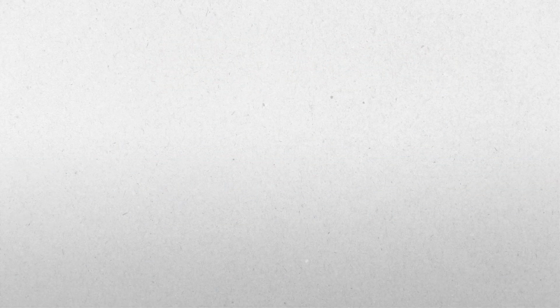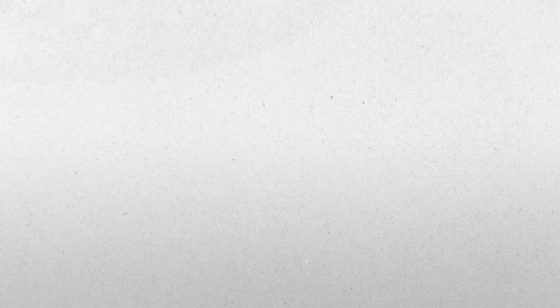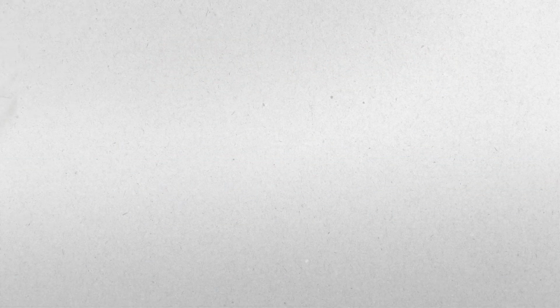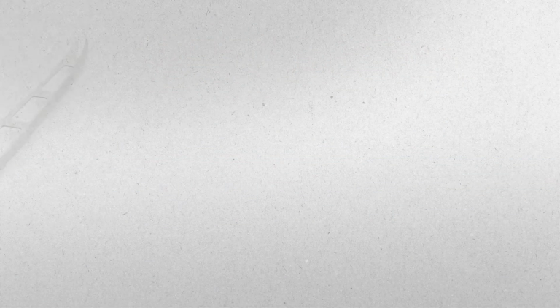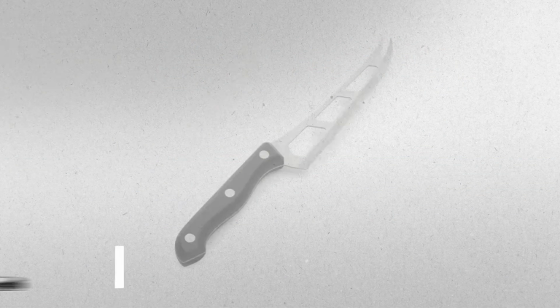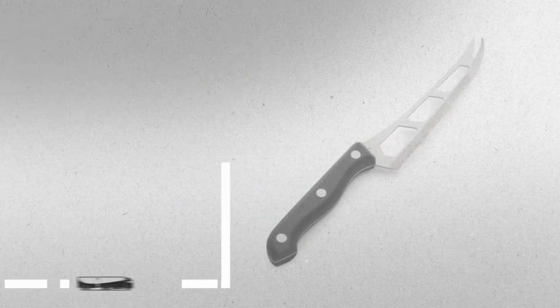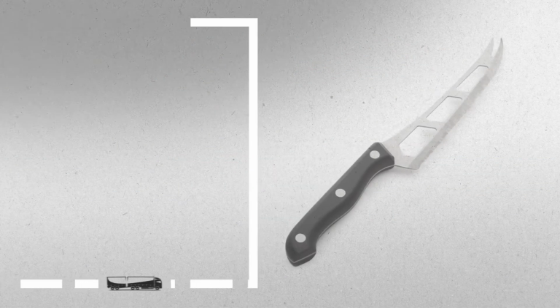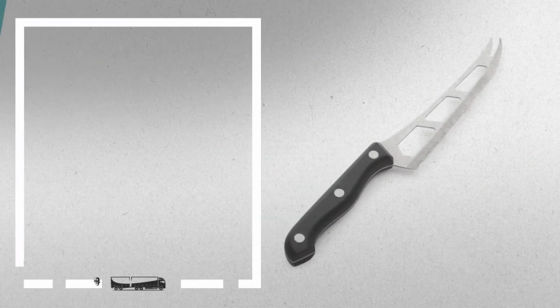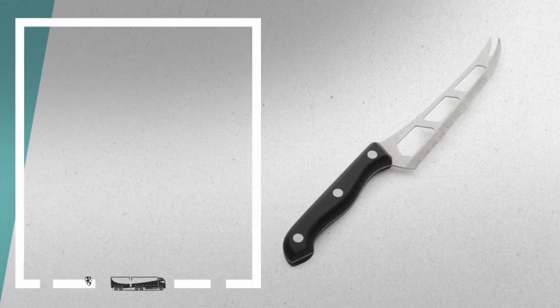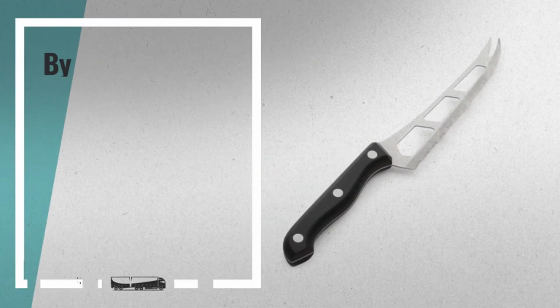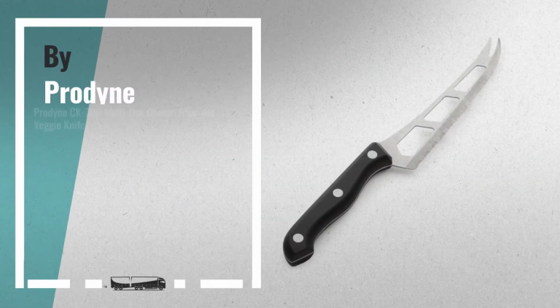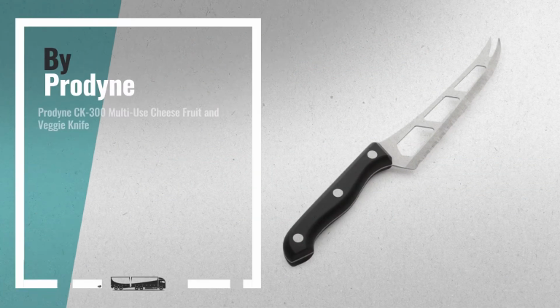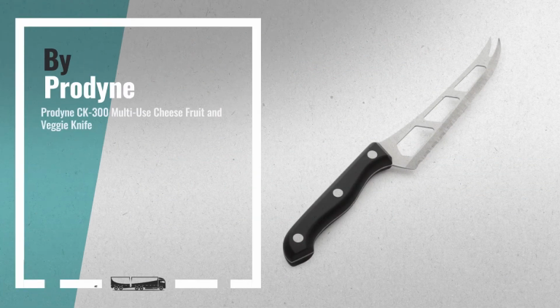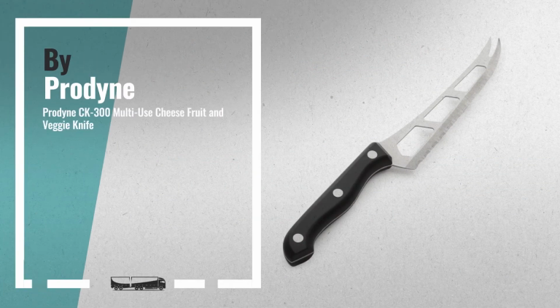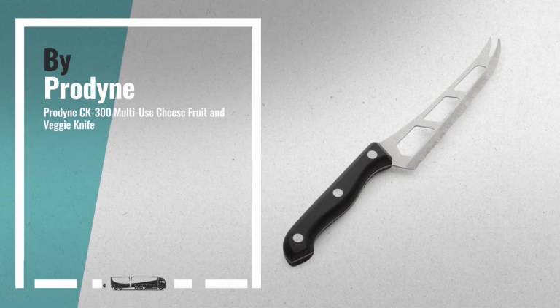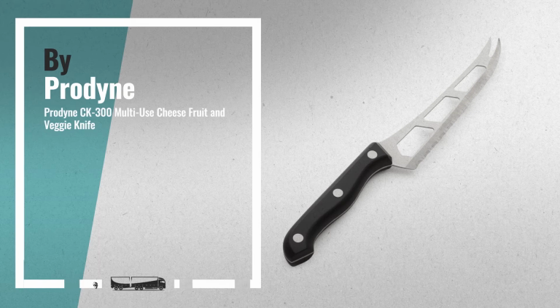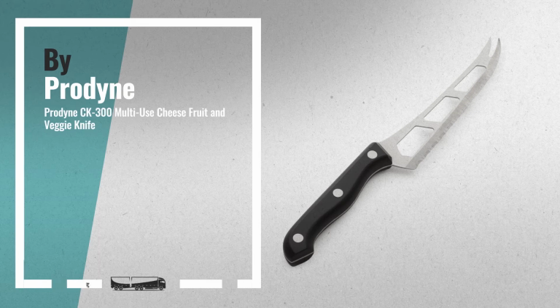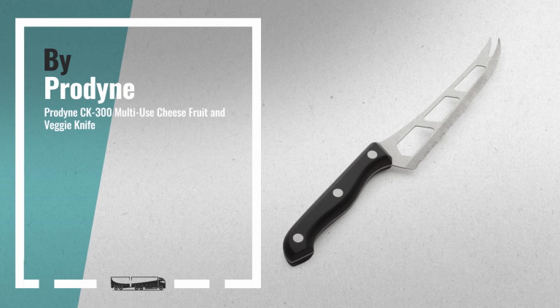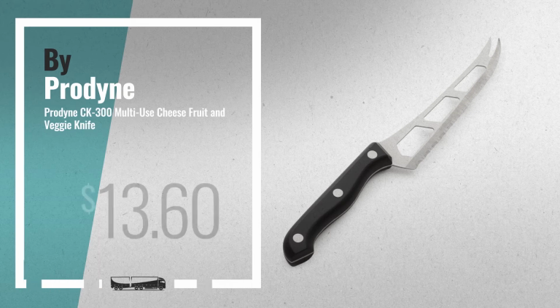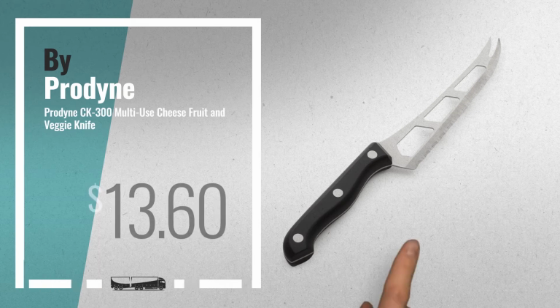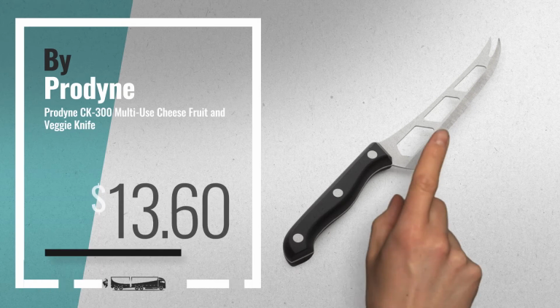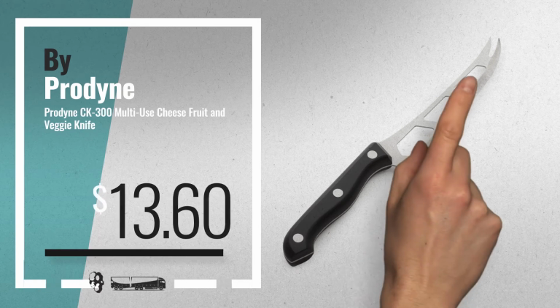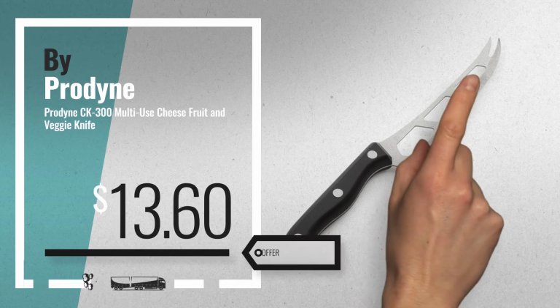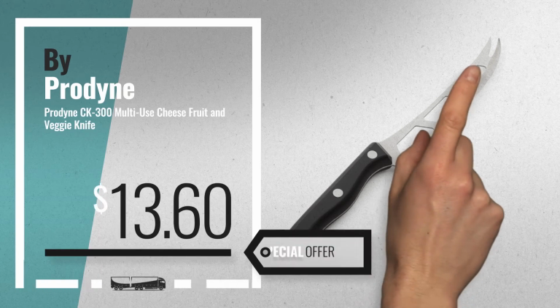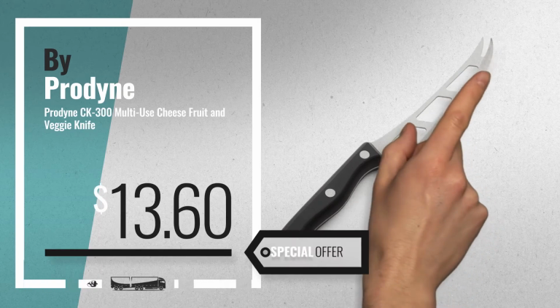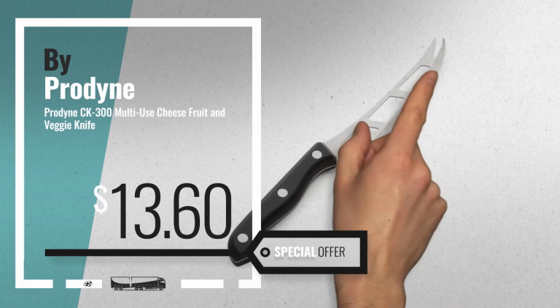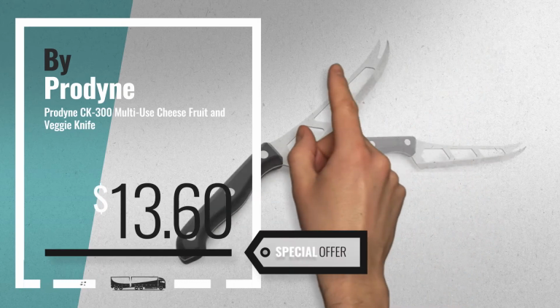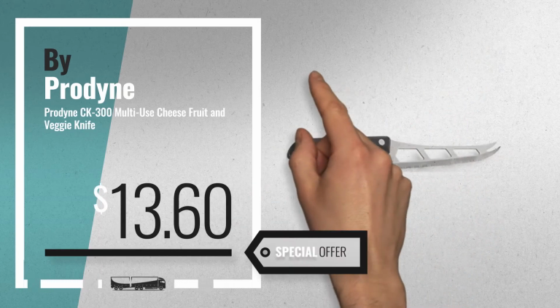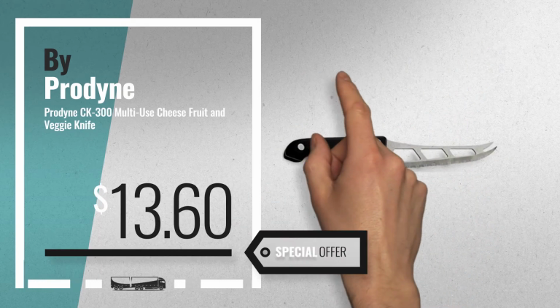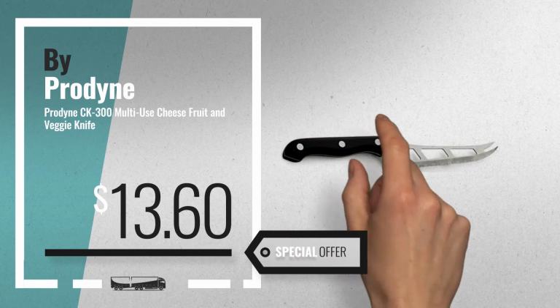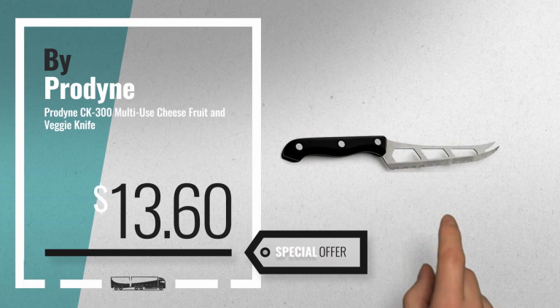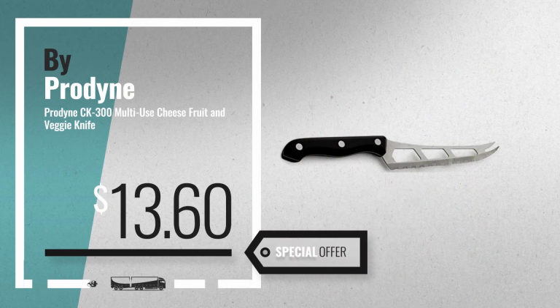Number 7. Available now on Amazon only at $13.60.